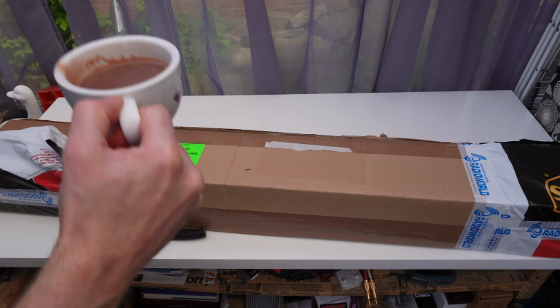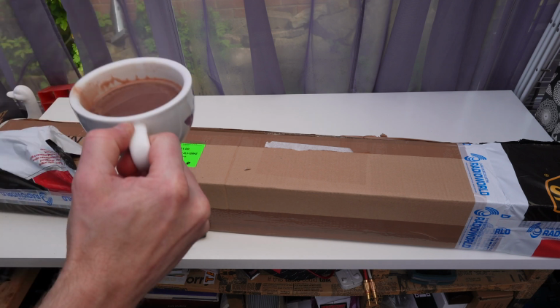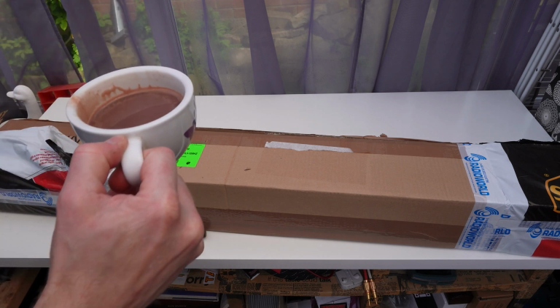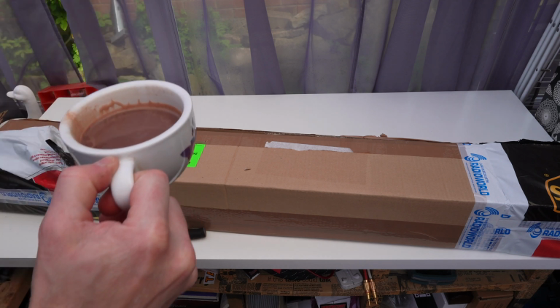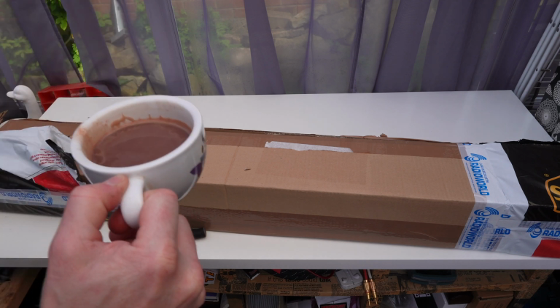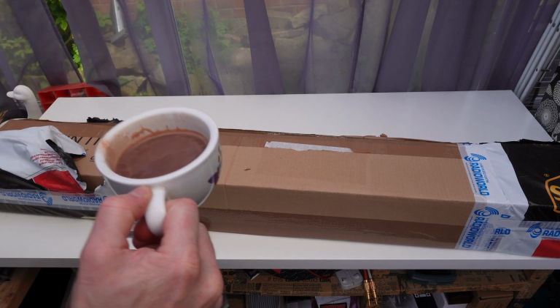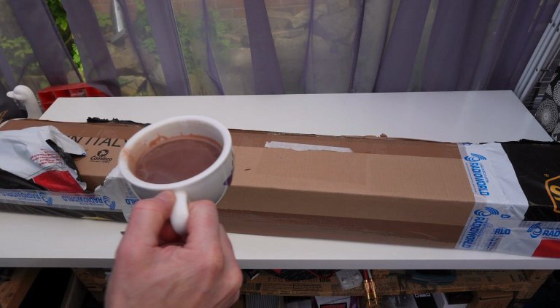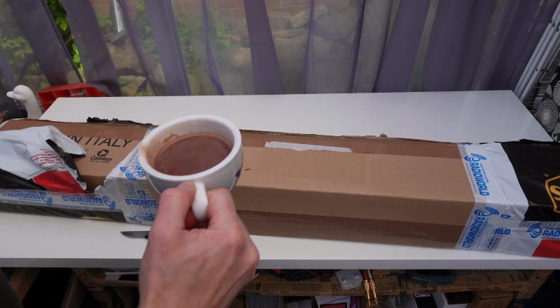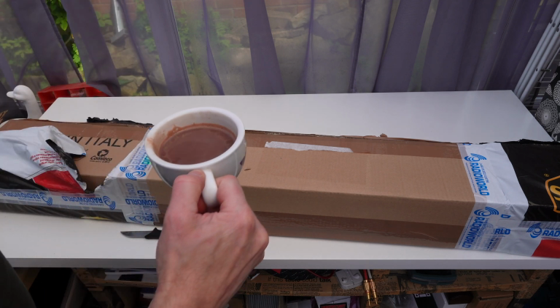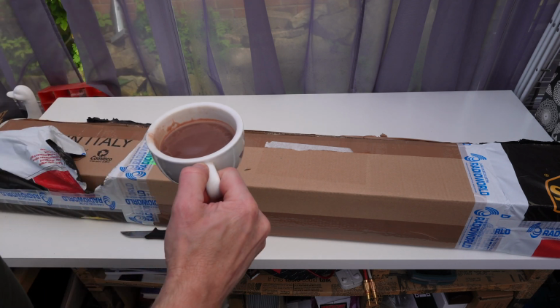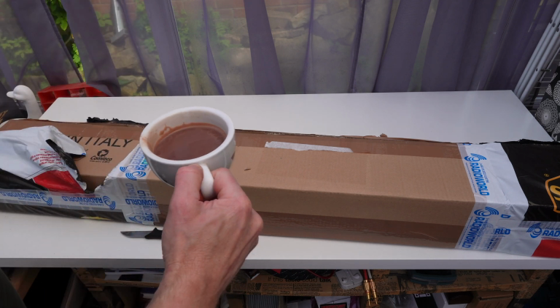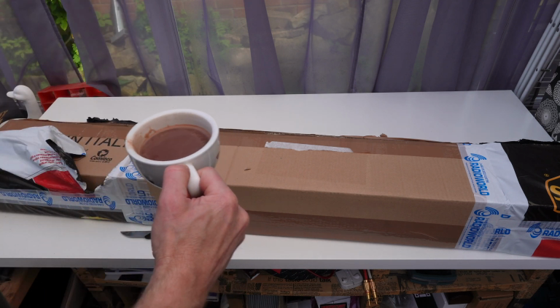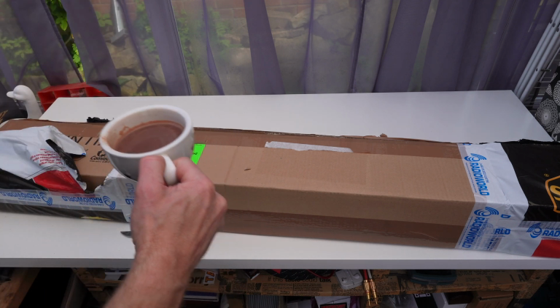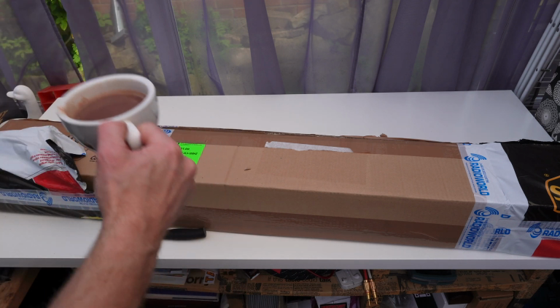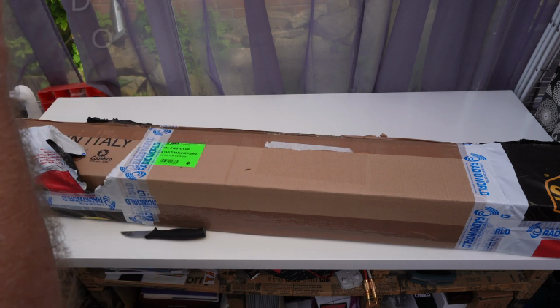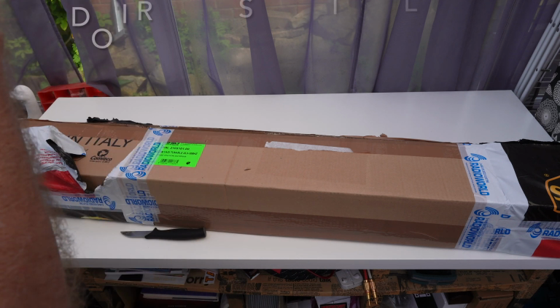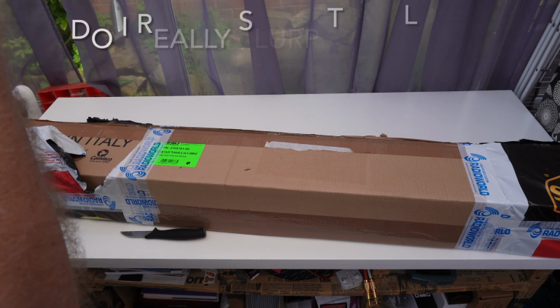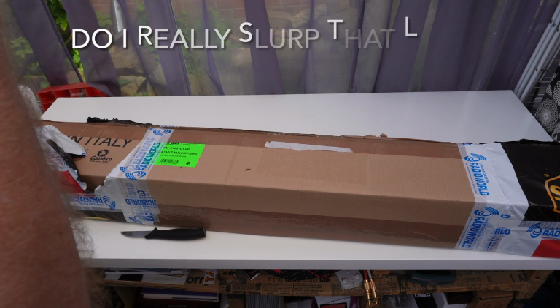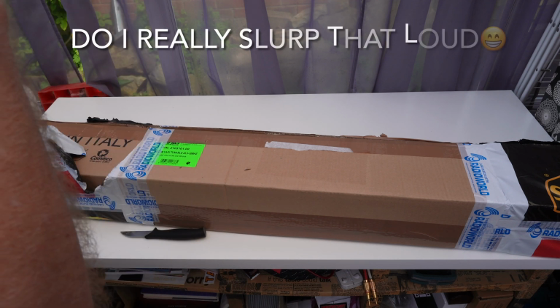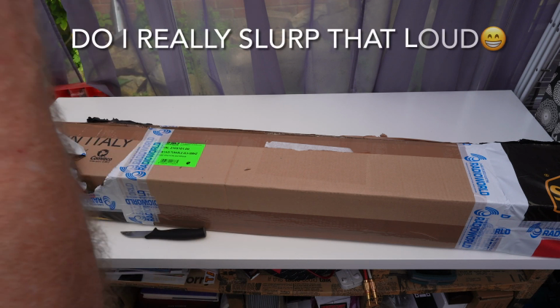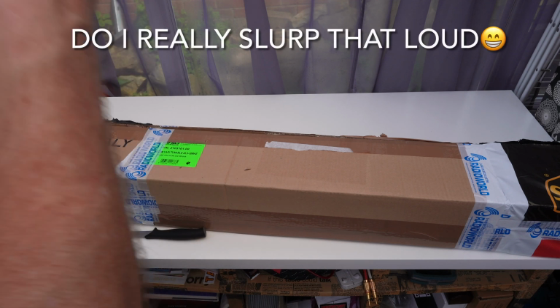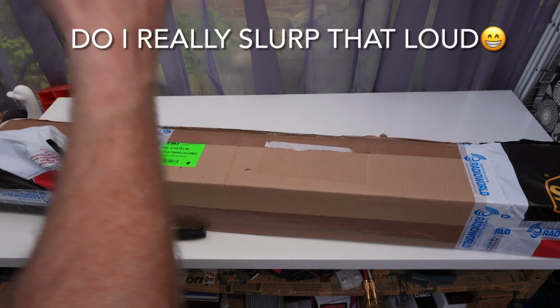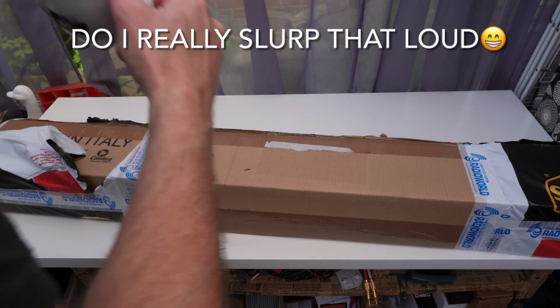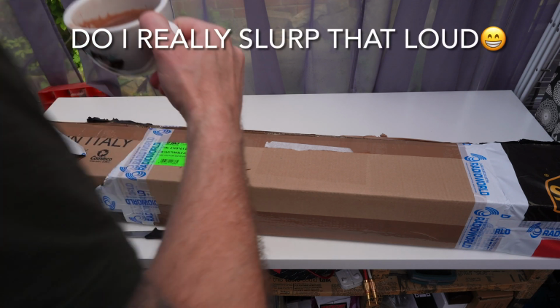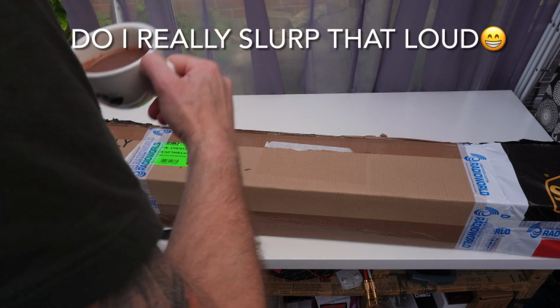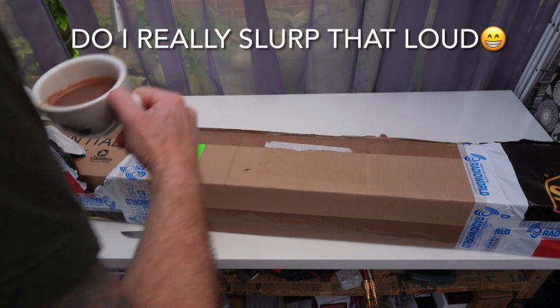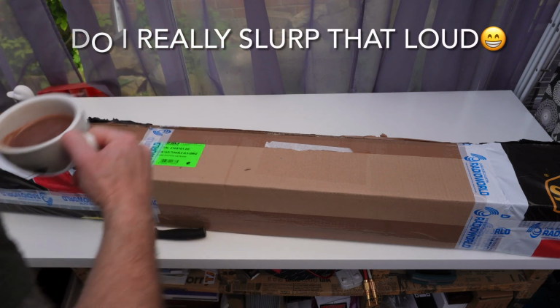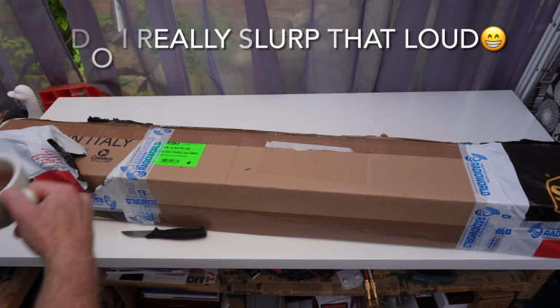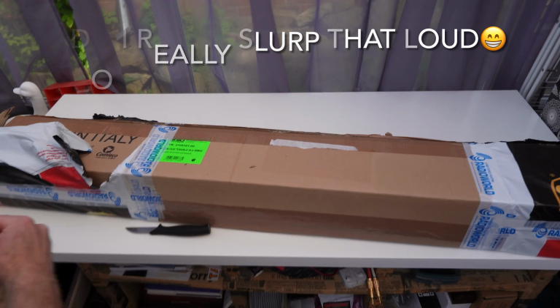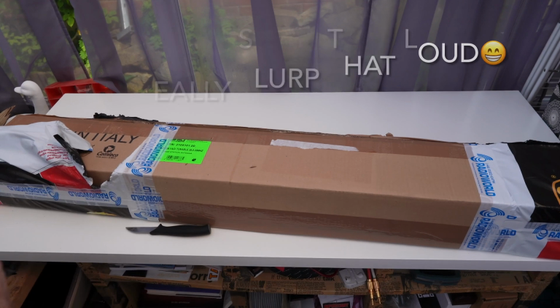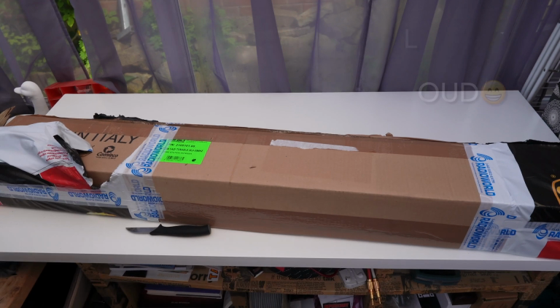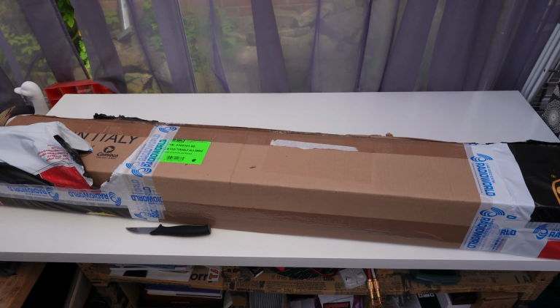It's actually 26 degrees in here and I'm drinking hot chocolate, but it's very nice all the same.